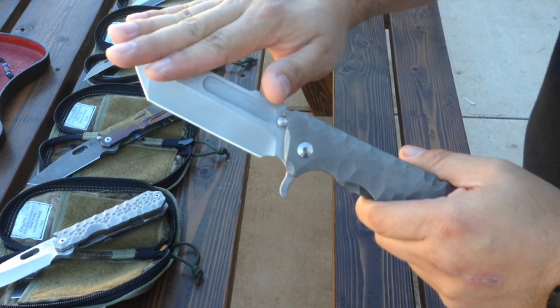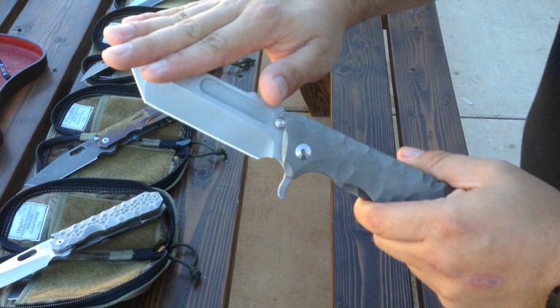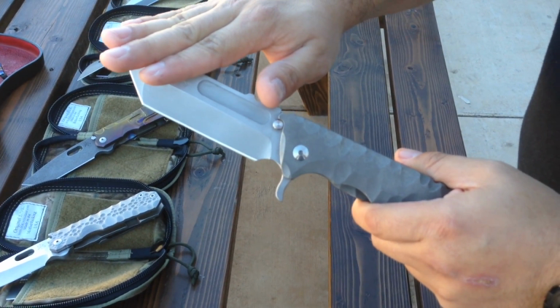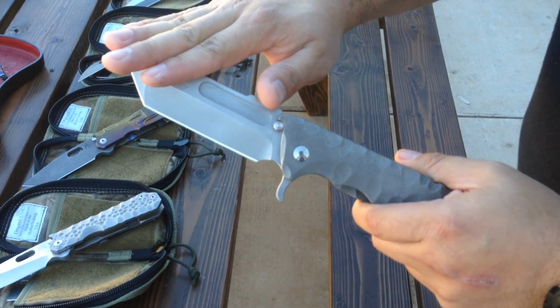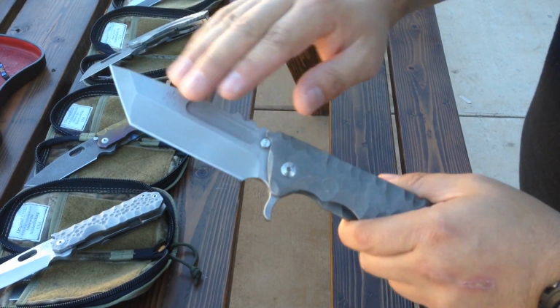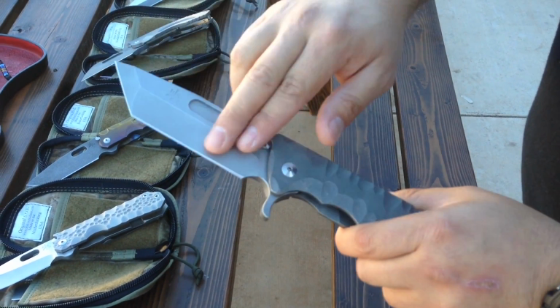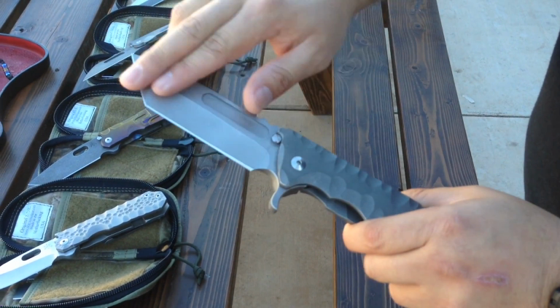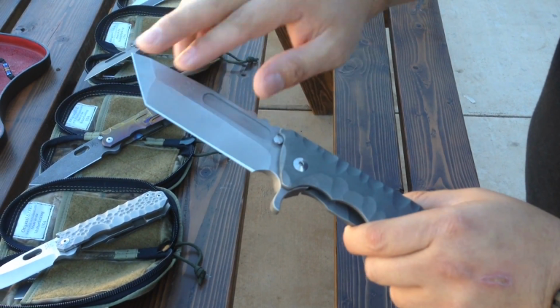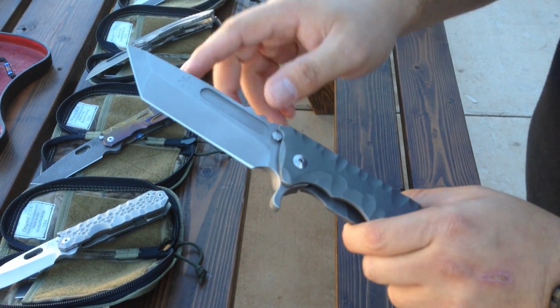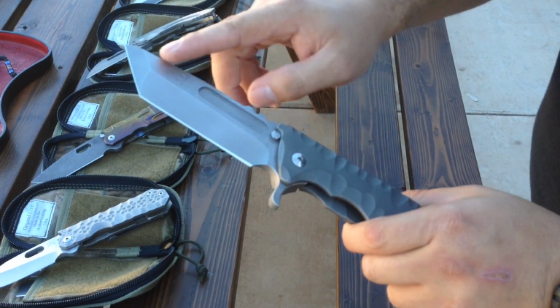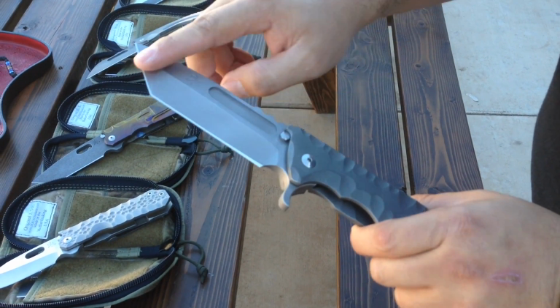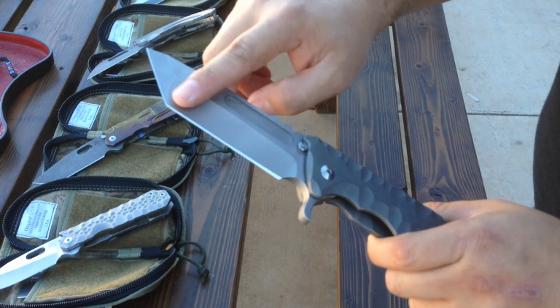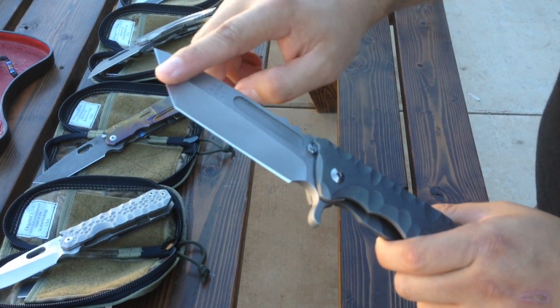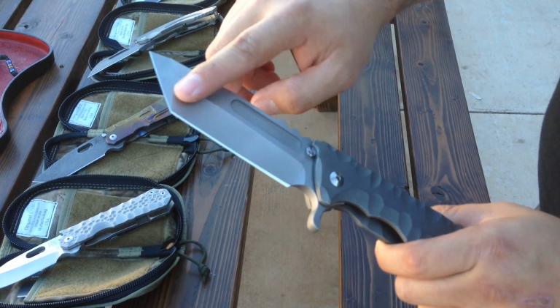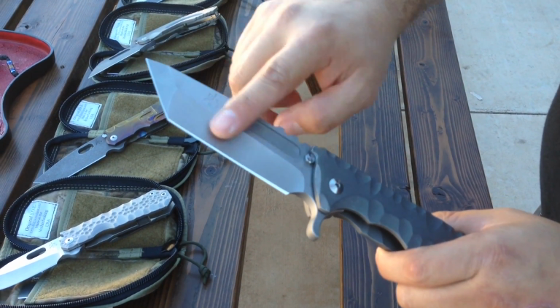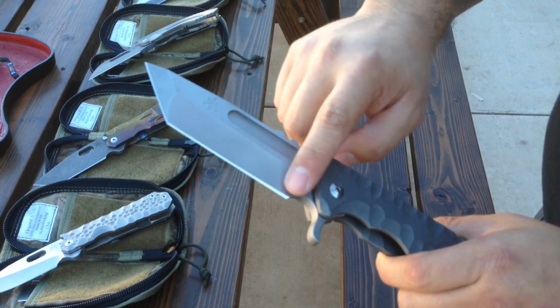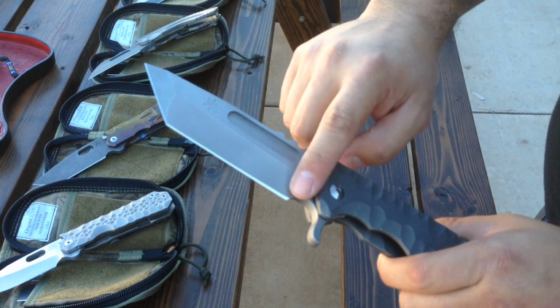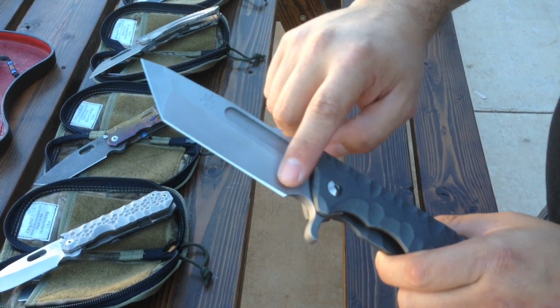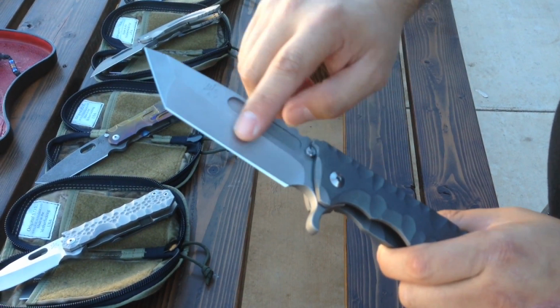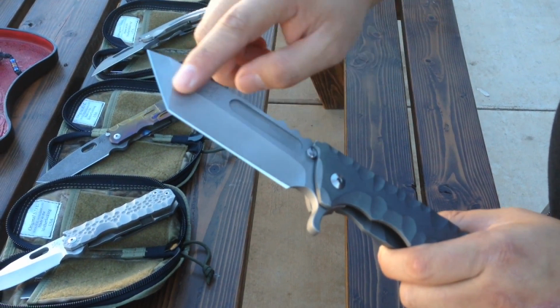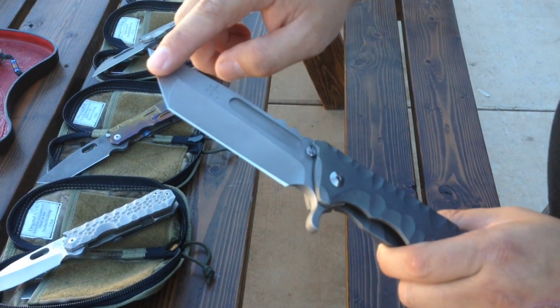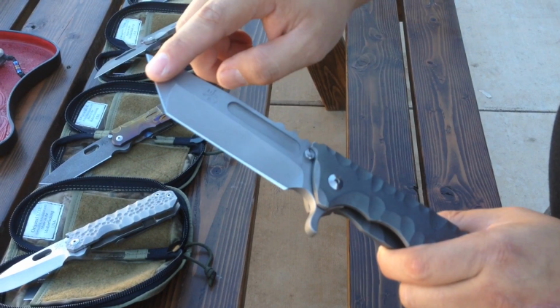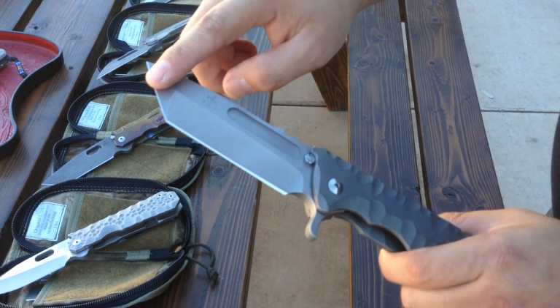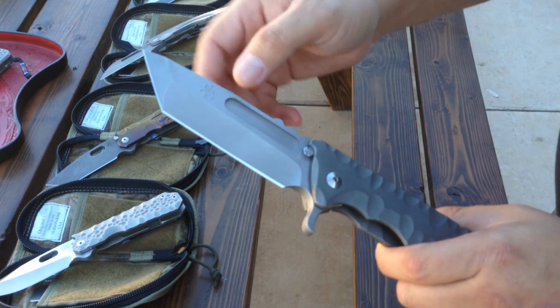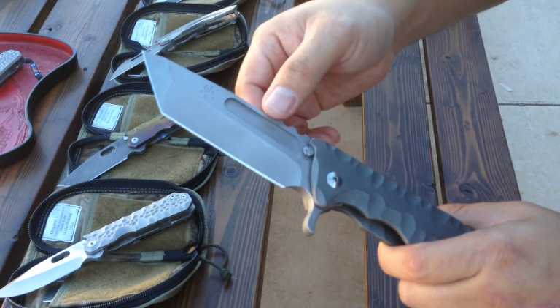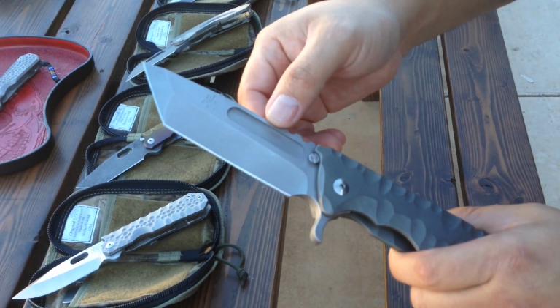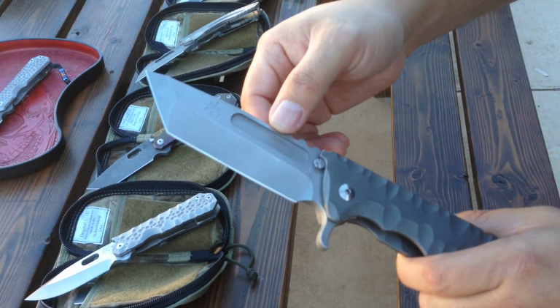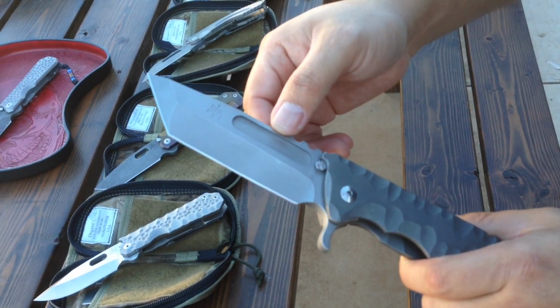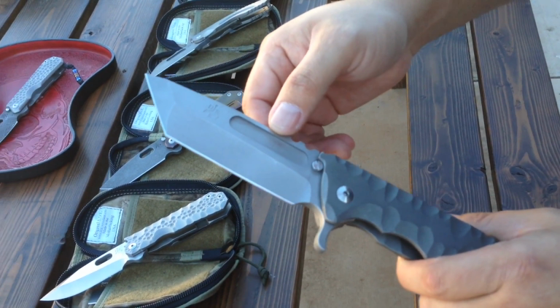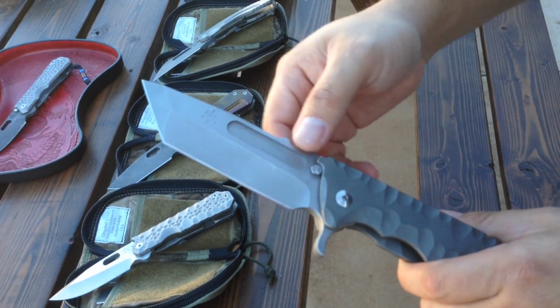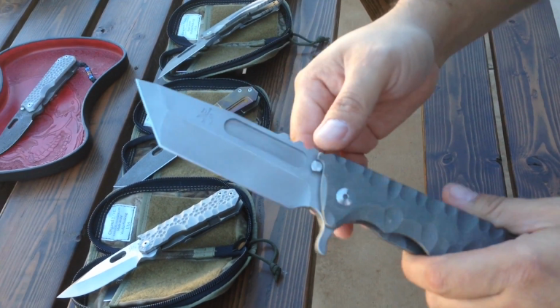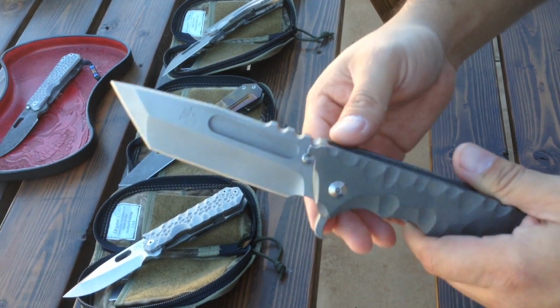This is the kickstand Tanto — full titanium frame lock. Beautiful grind, beautiful Tanto. Really high definition on these grind lines. Very crisp, very clean.